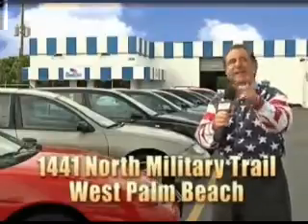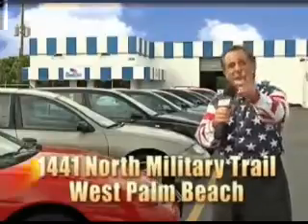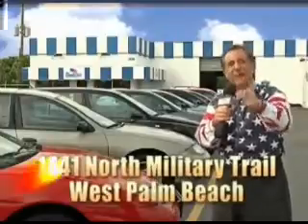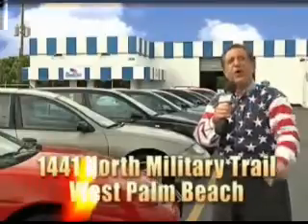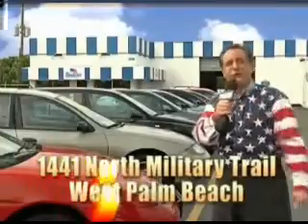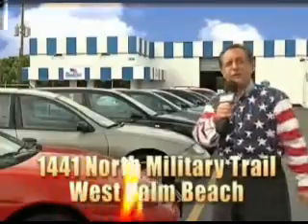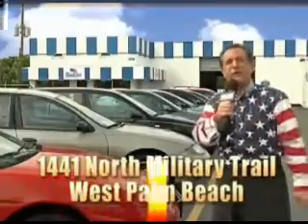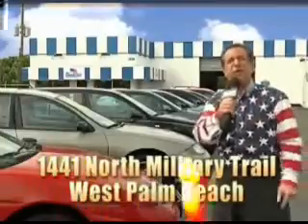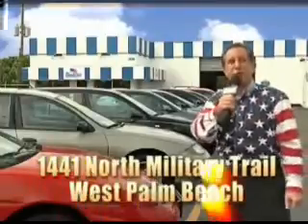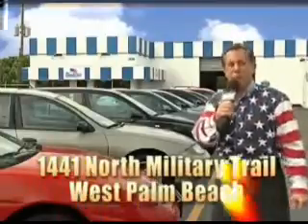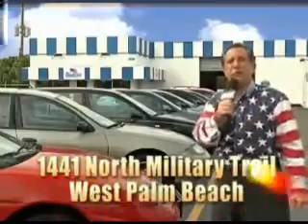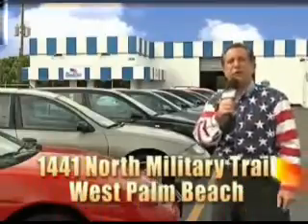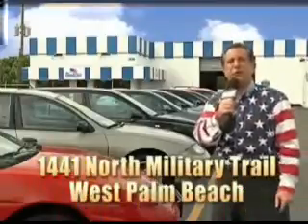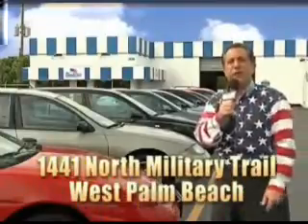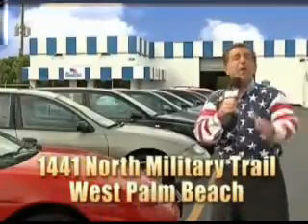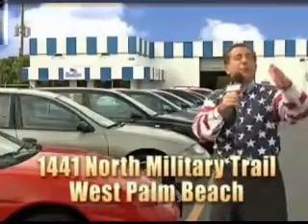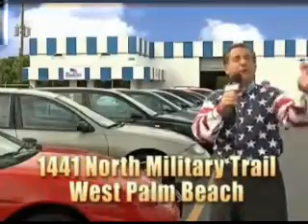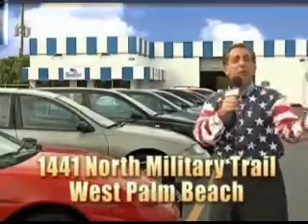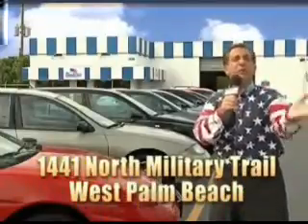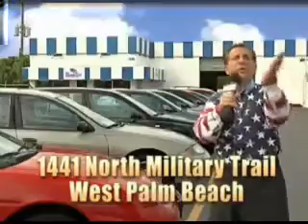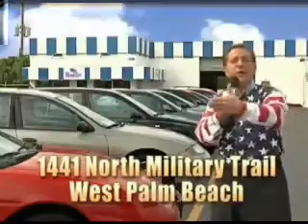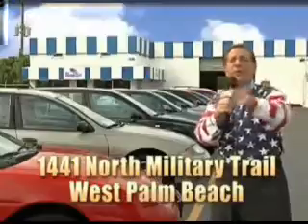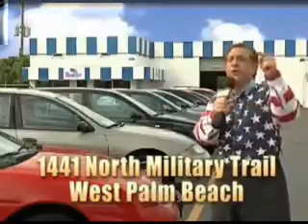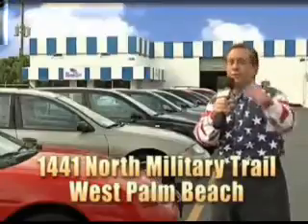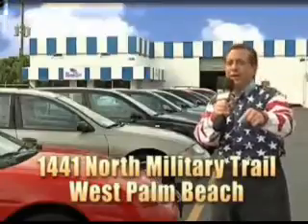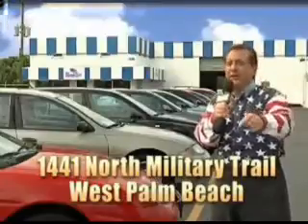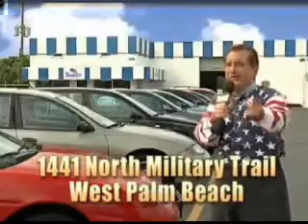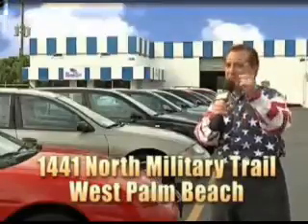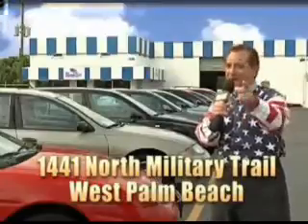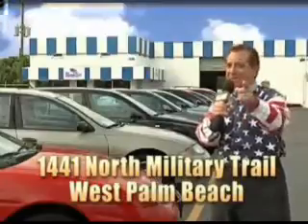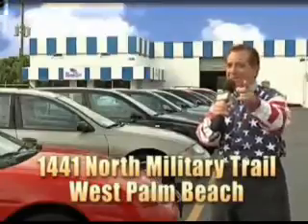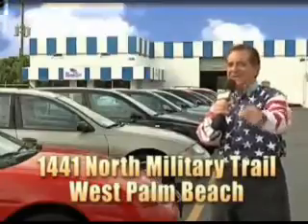That's Beach Cars, 1441 North Military Trail between Okeechobee and Belvedere, right here in West Palm Beach.